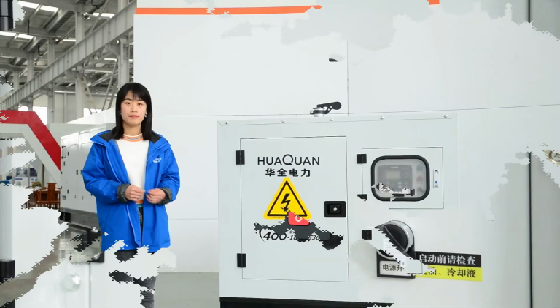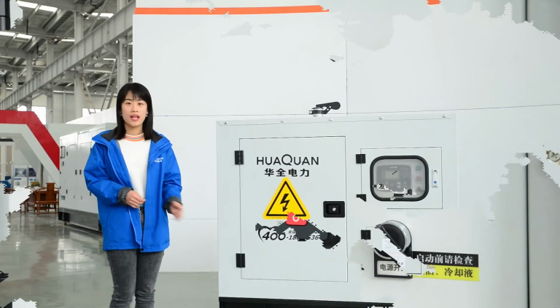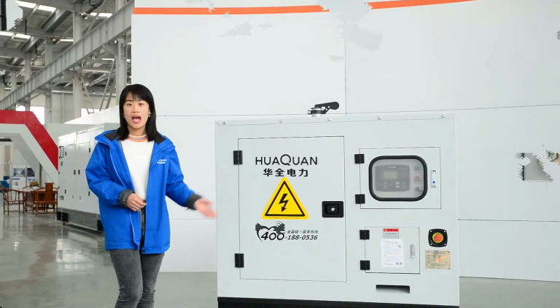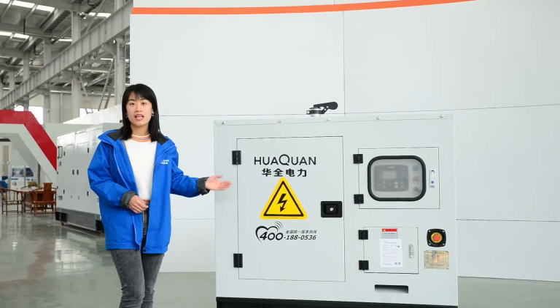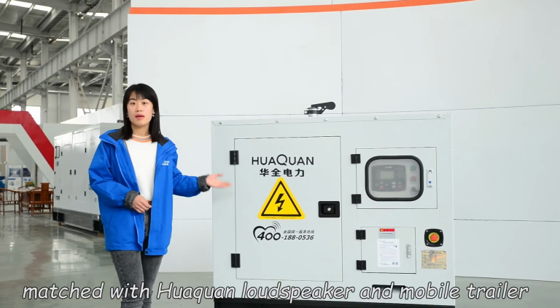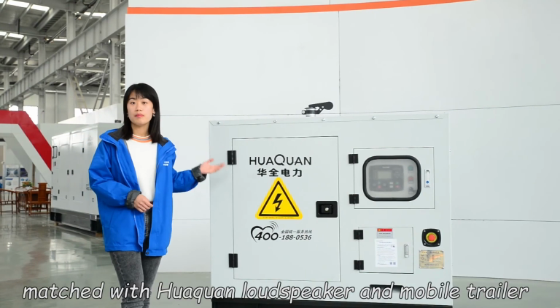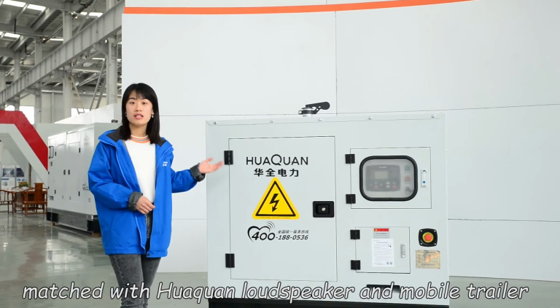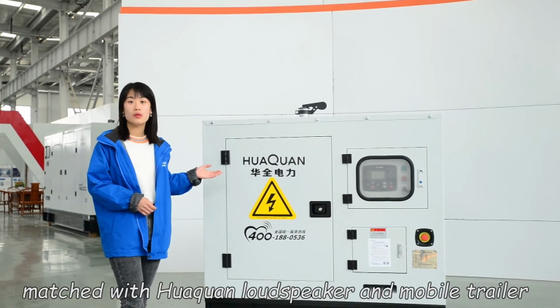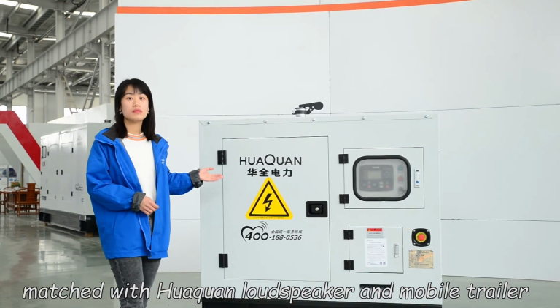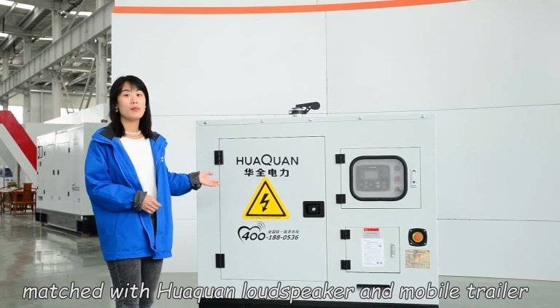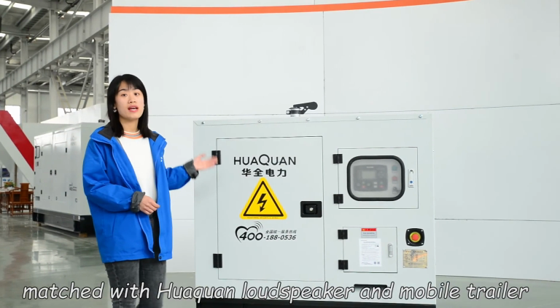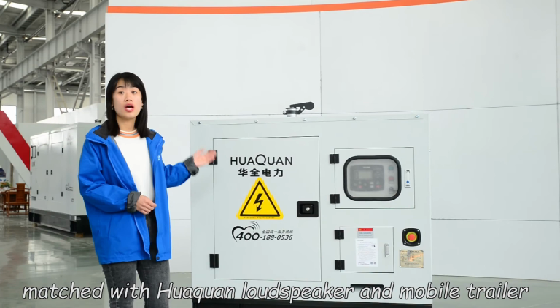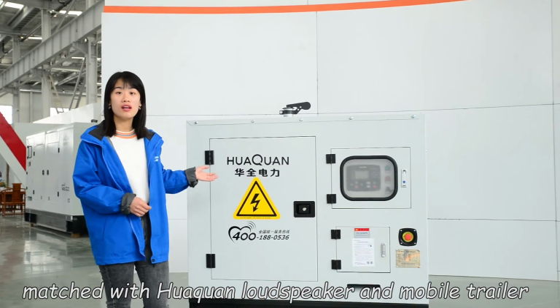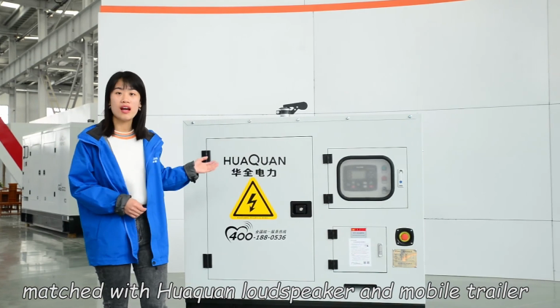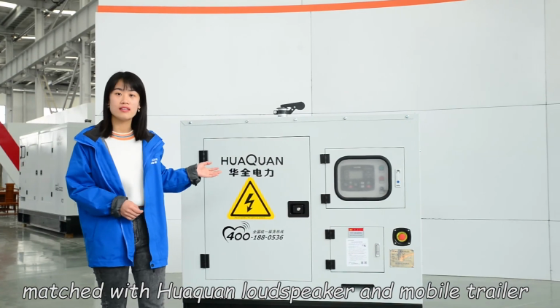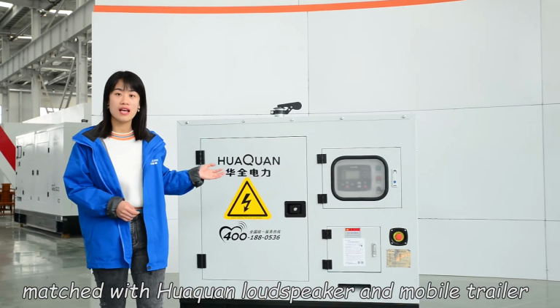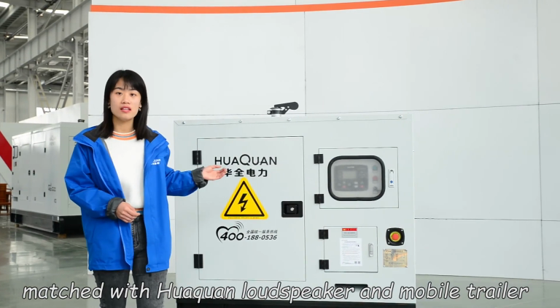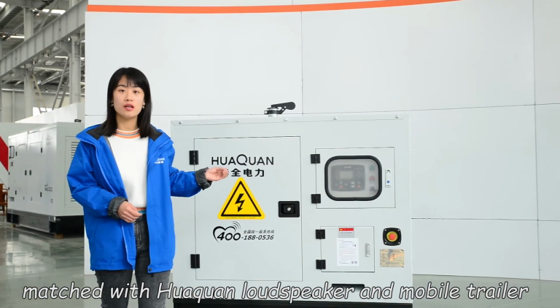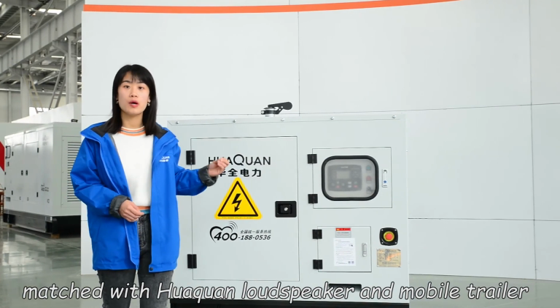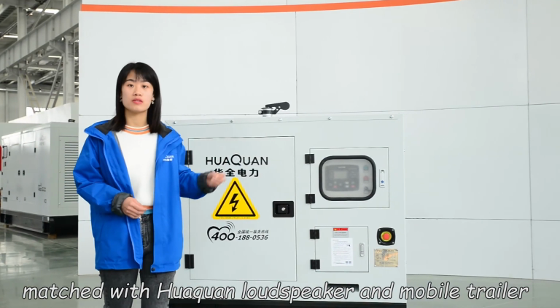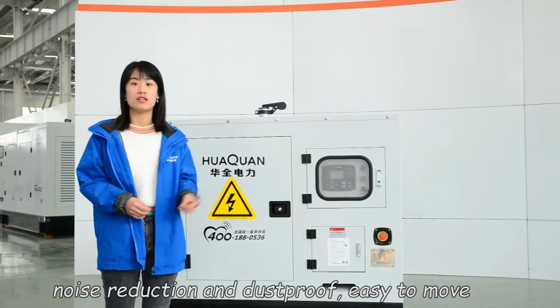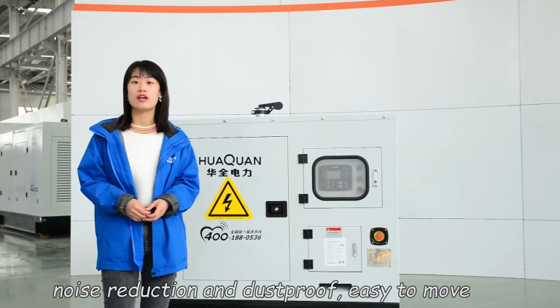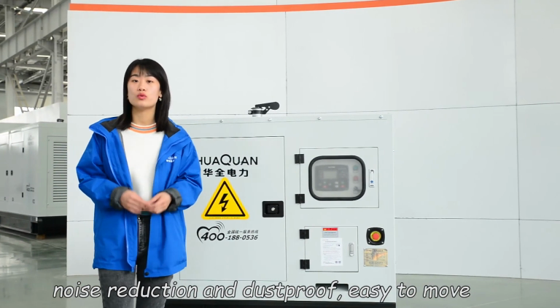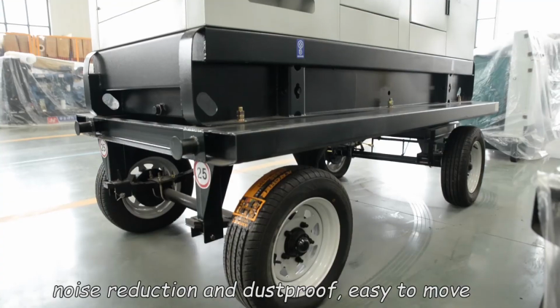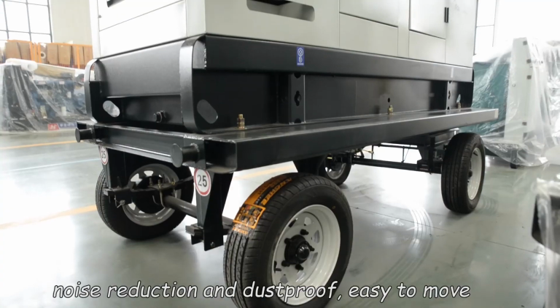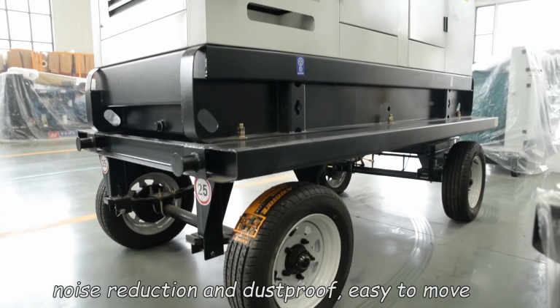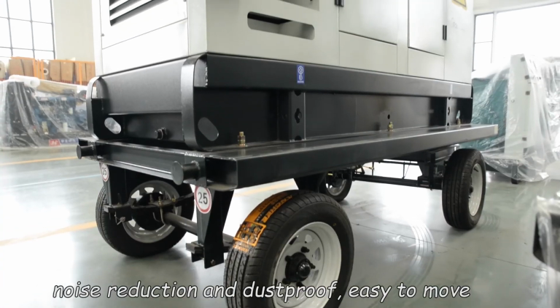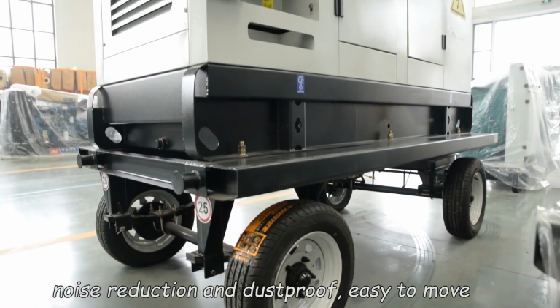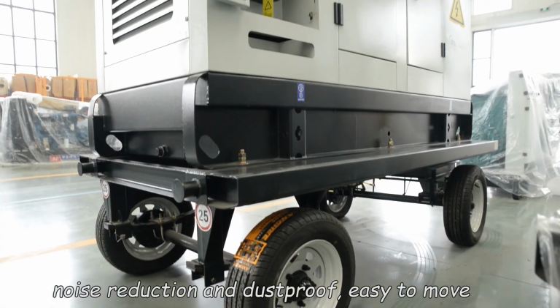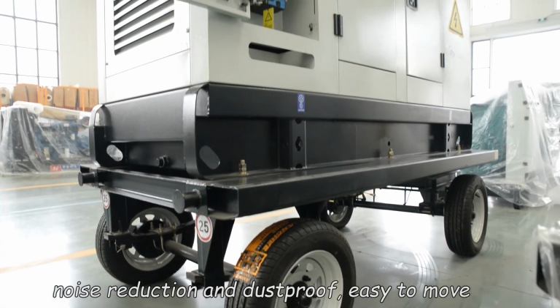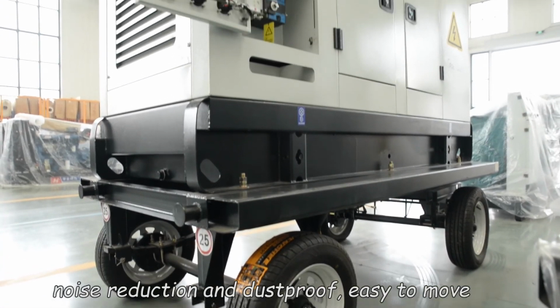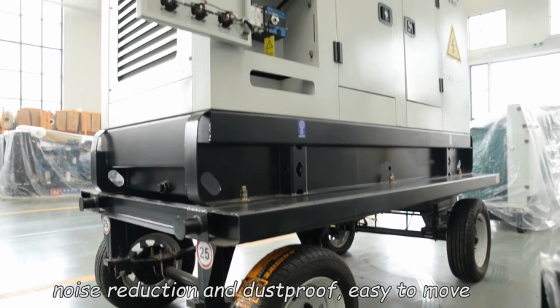It can be matched with a mobile trailer and silent box for noise reduction and weatherproofing.